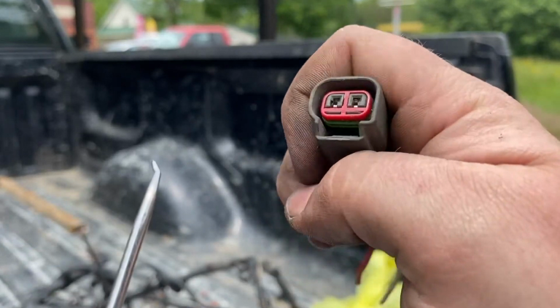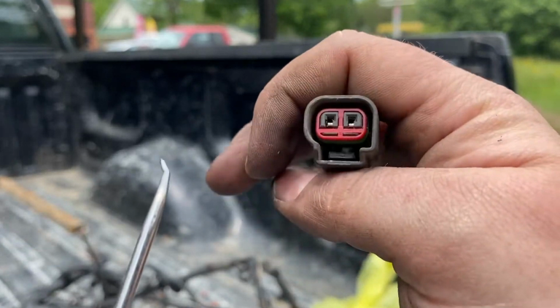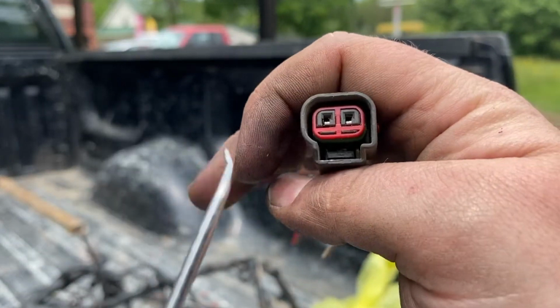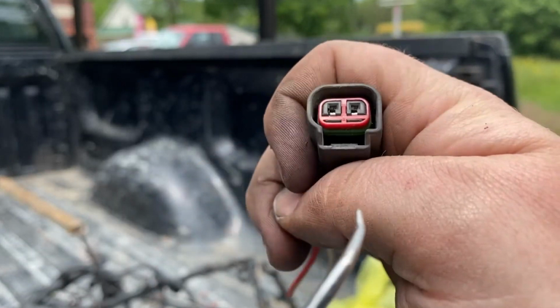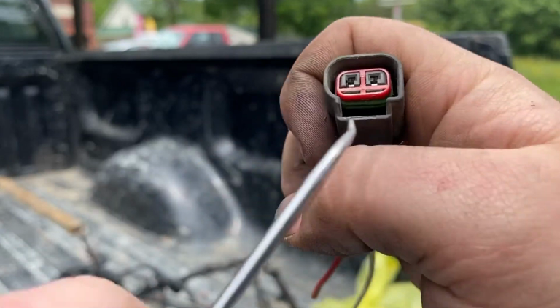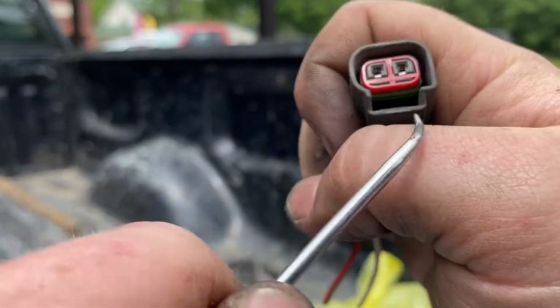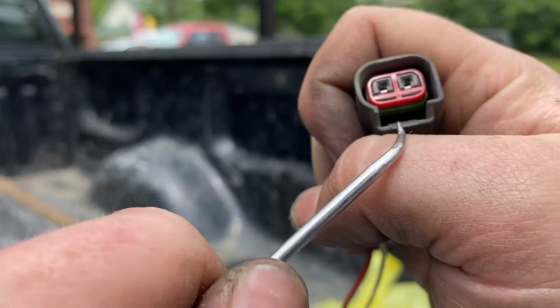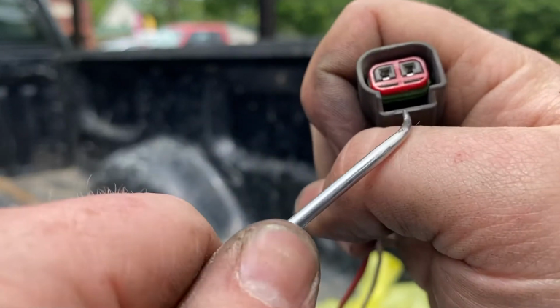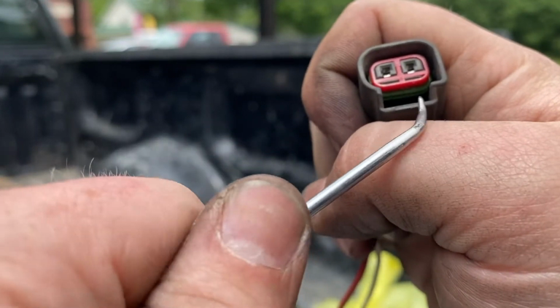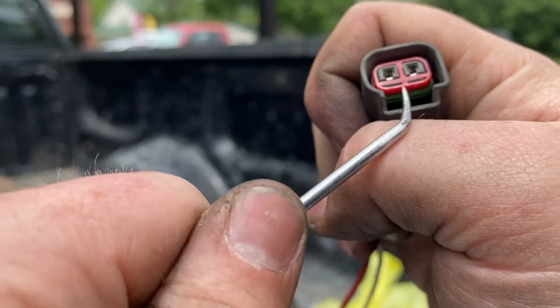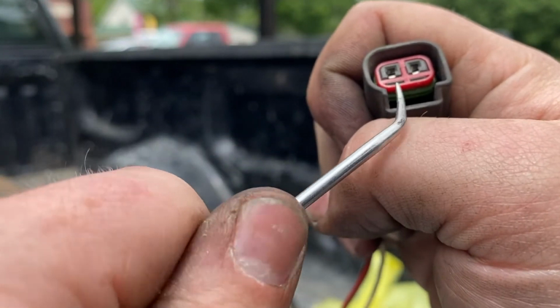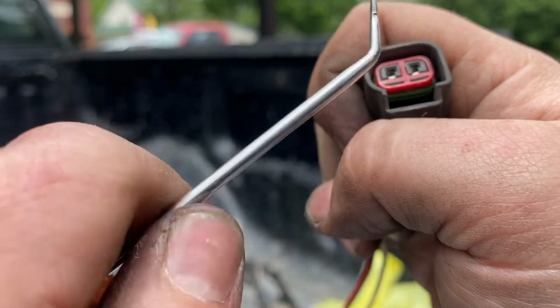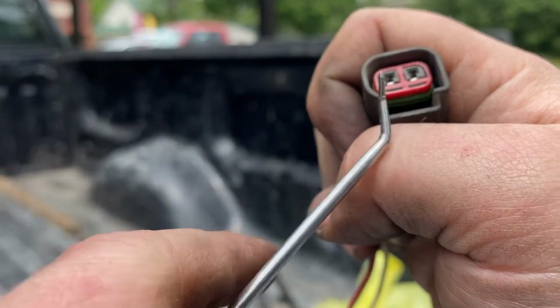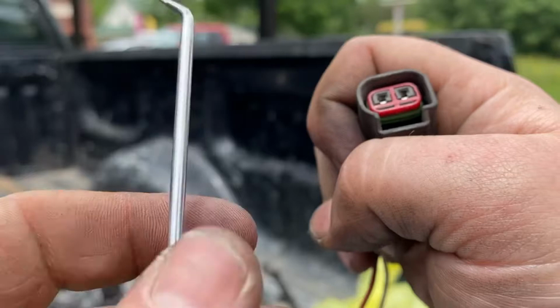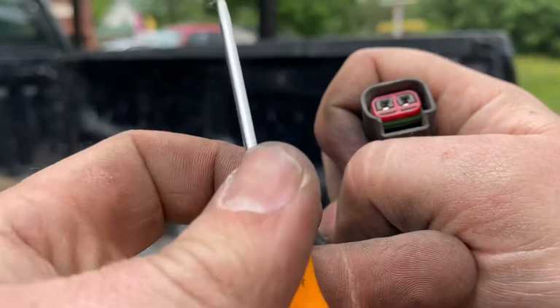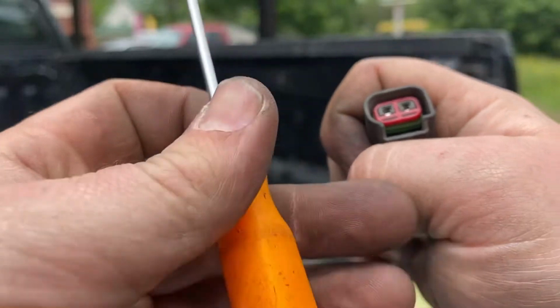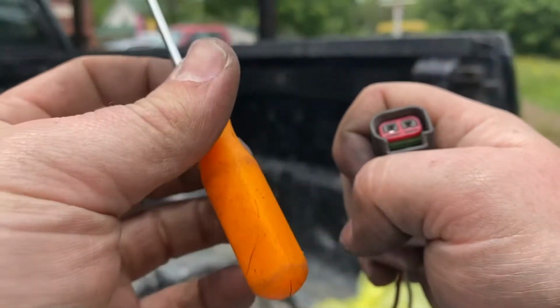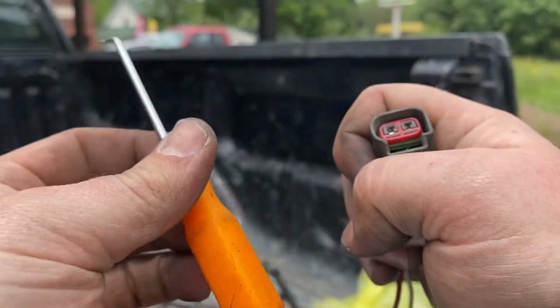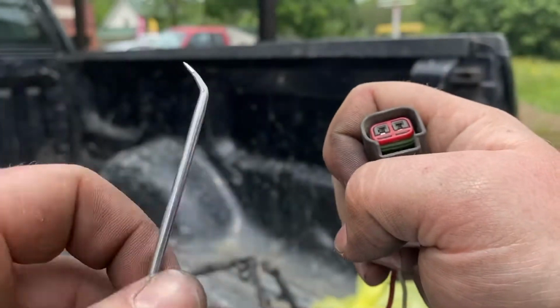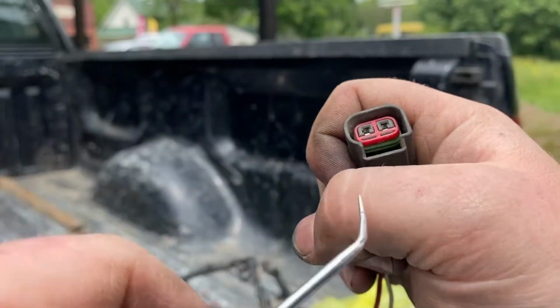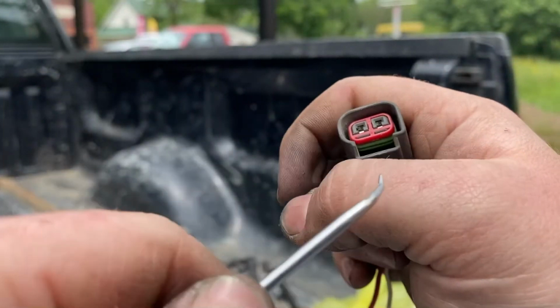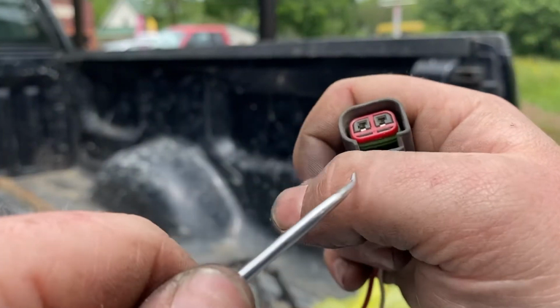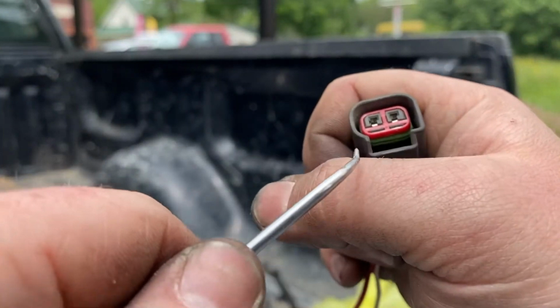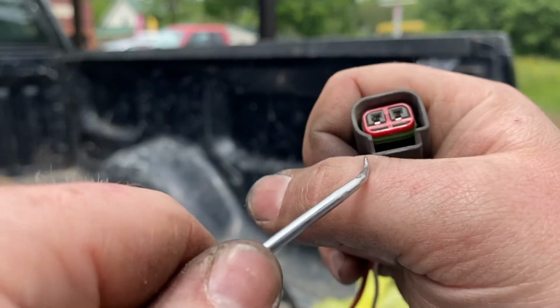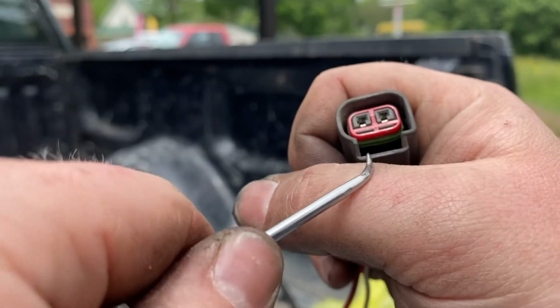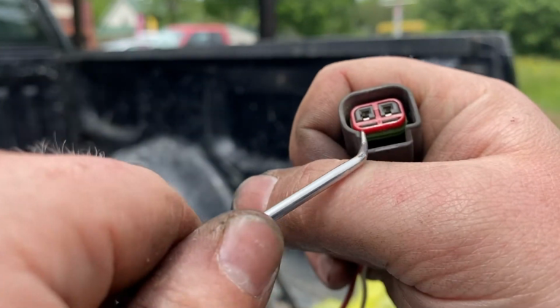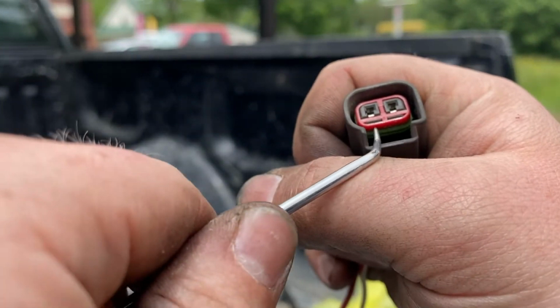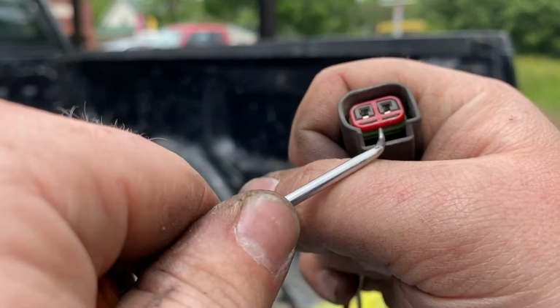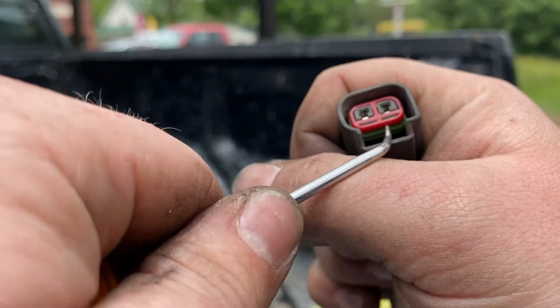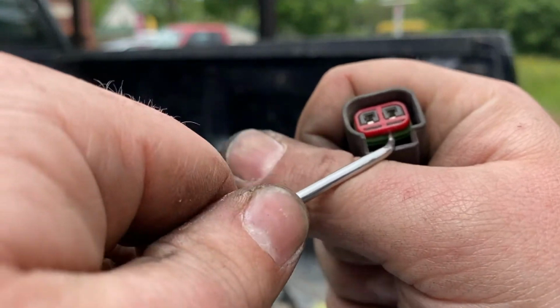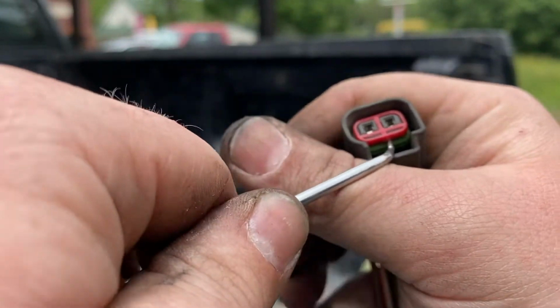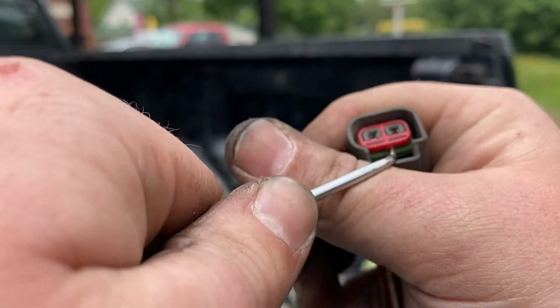So right here, take a pick — like the orange ones at Harbor Freight, three bucks. Get a set of like three of them.